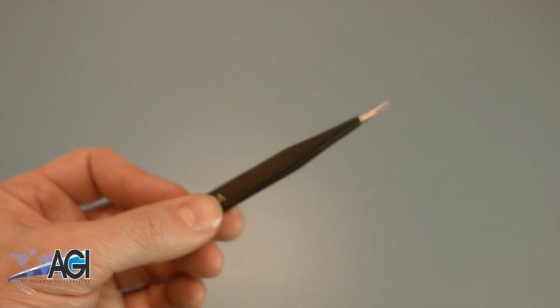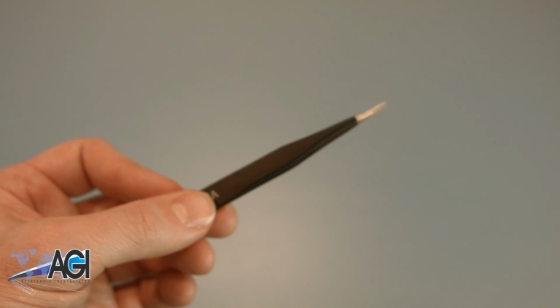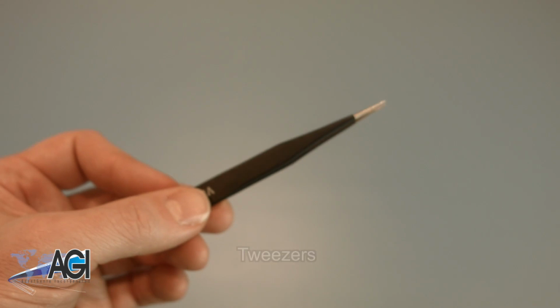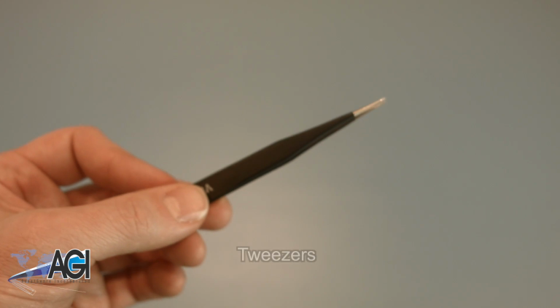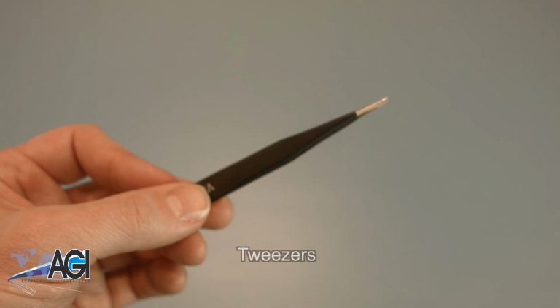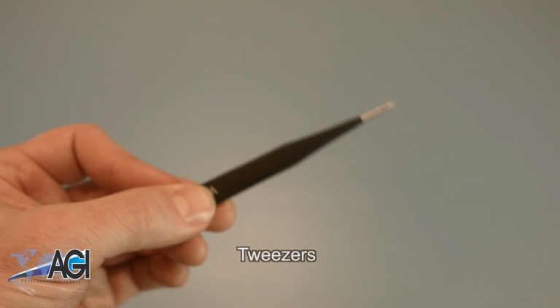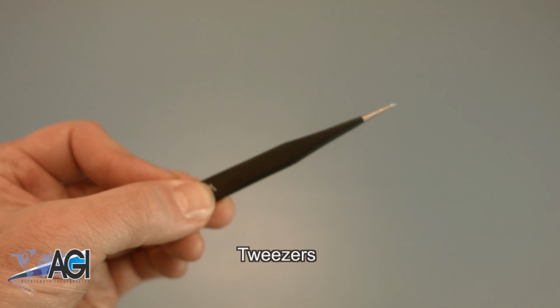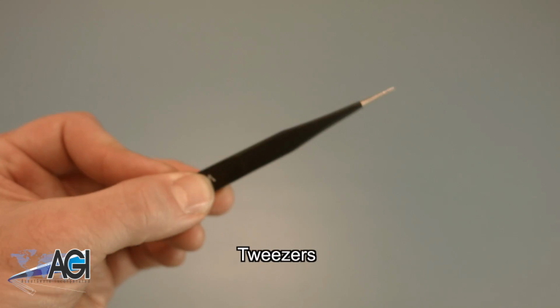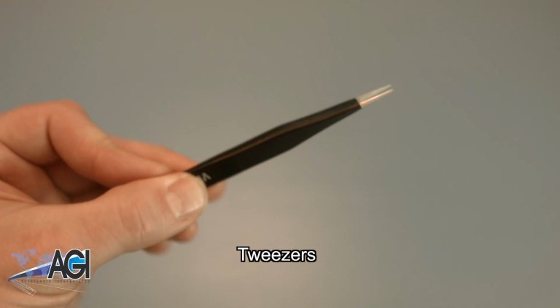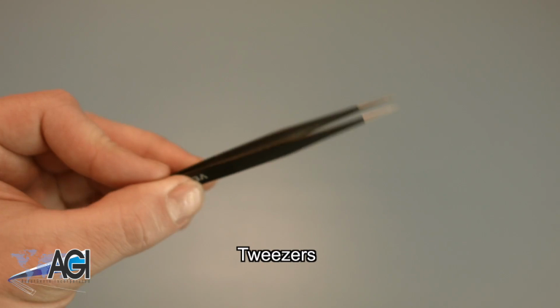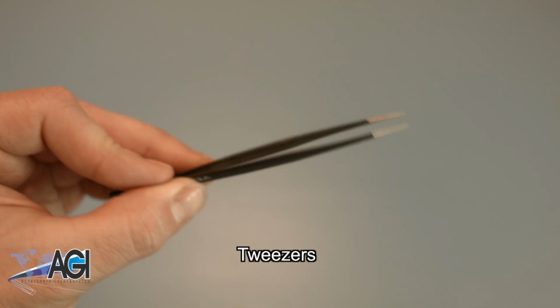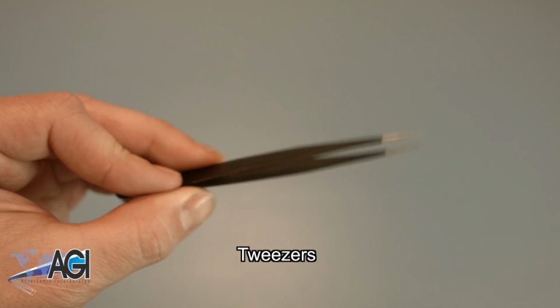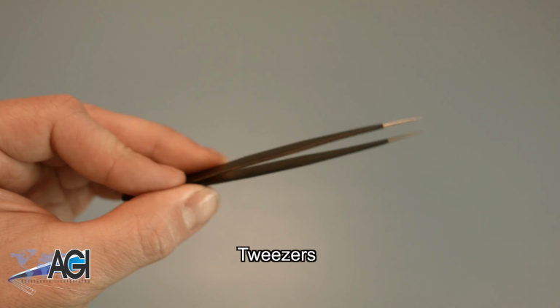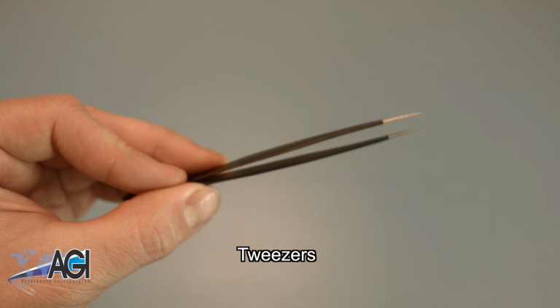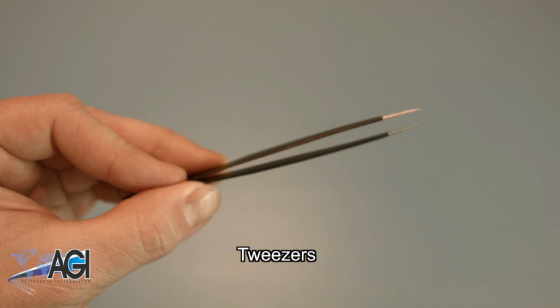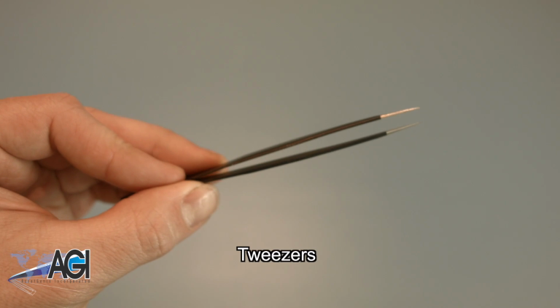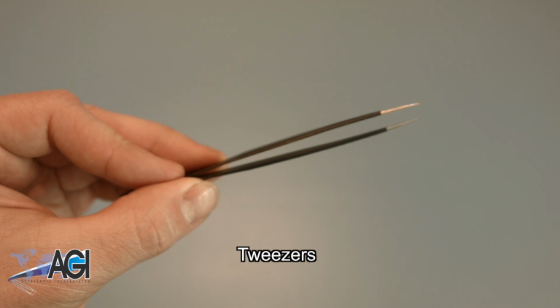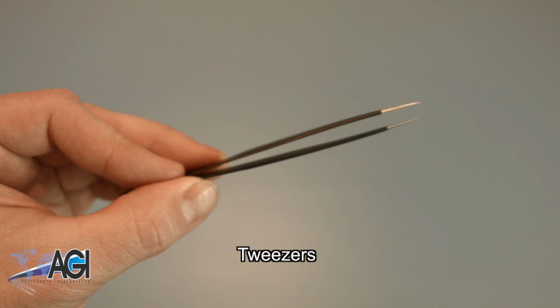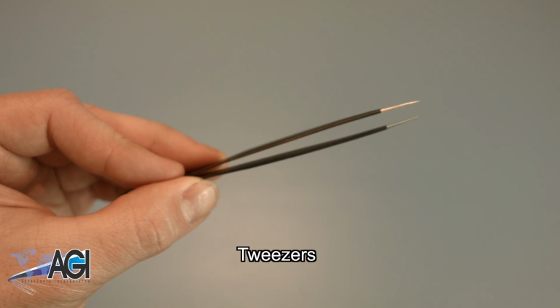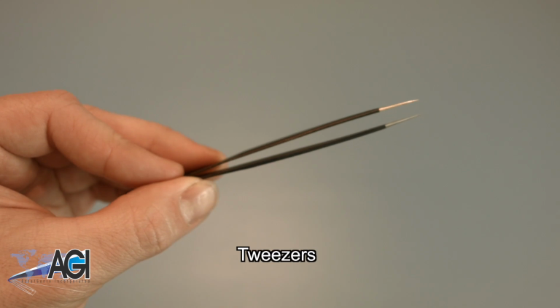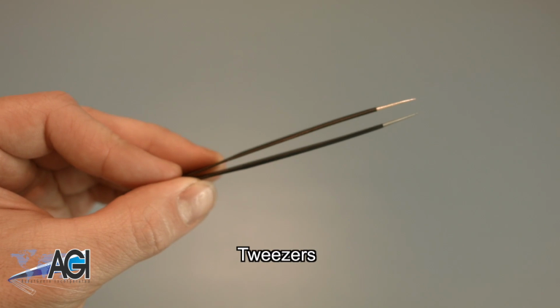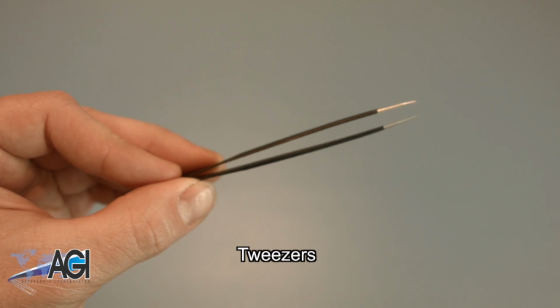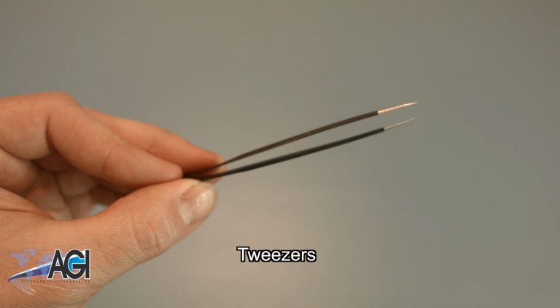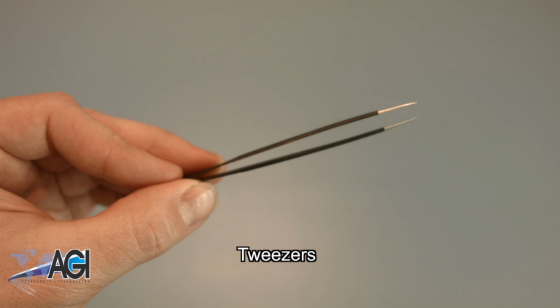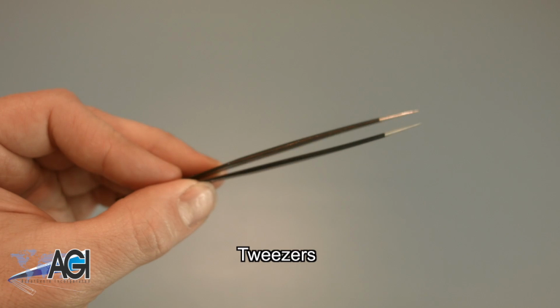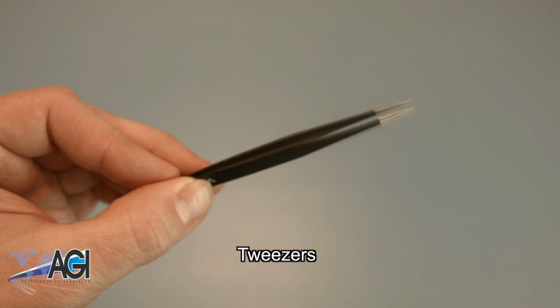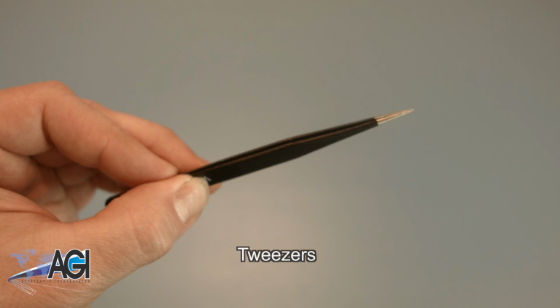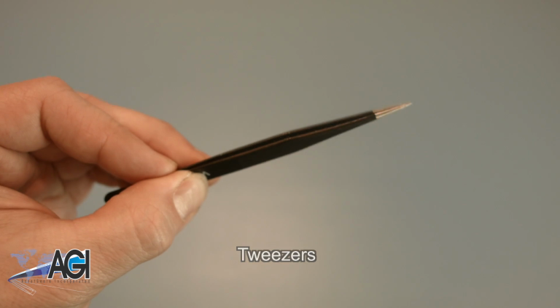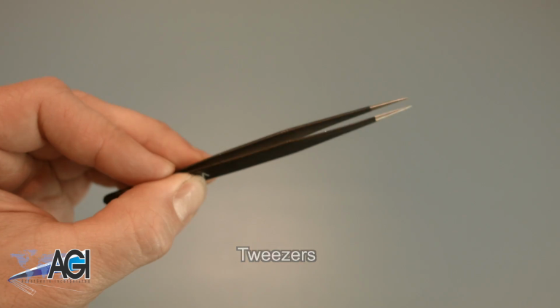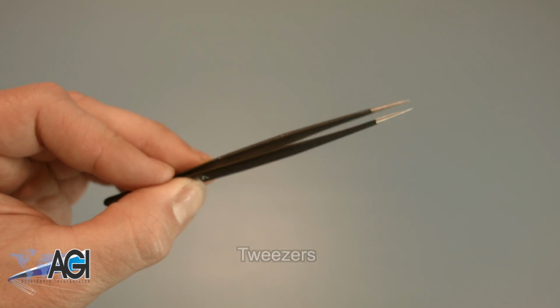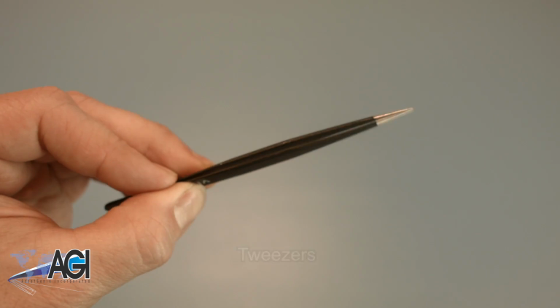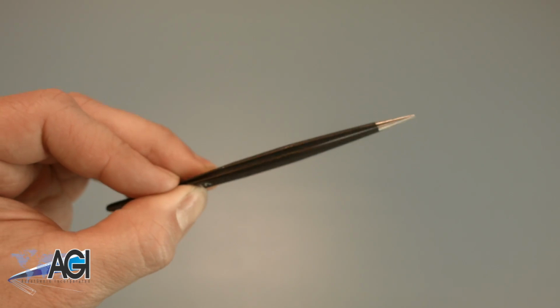You may also want to have a pair of tweezers handy as they may be useful in handling small parts.